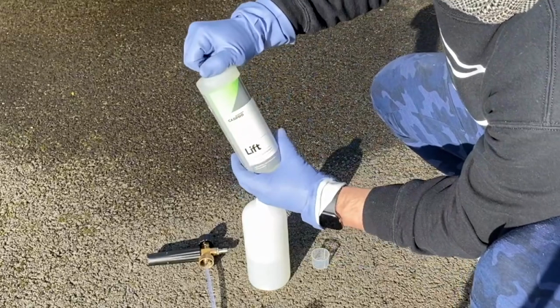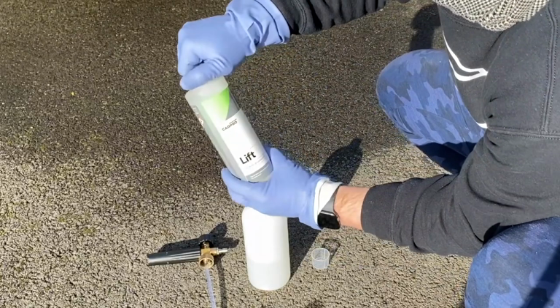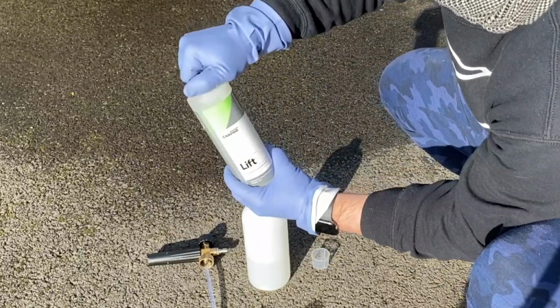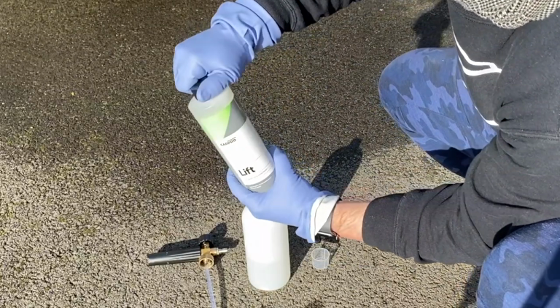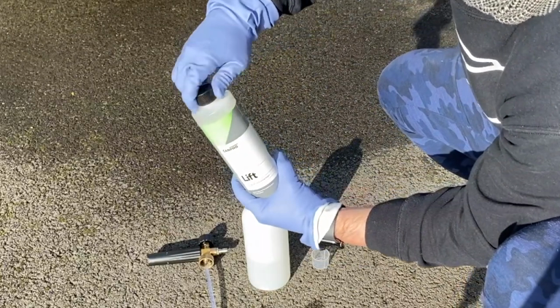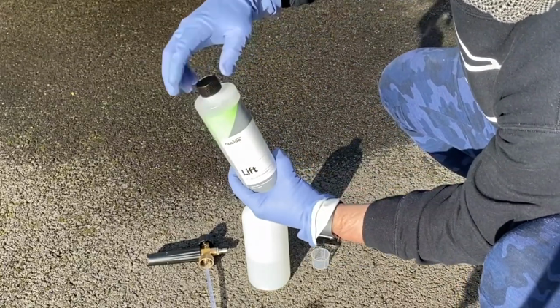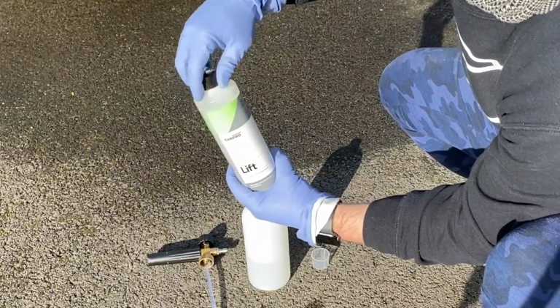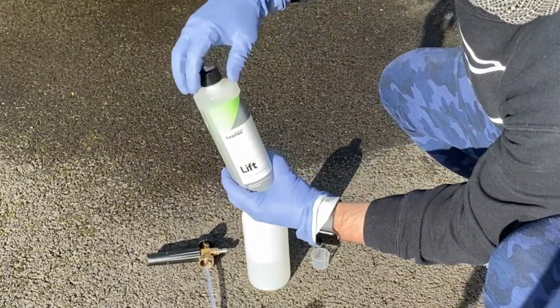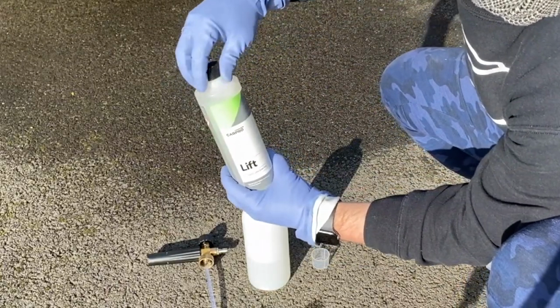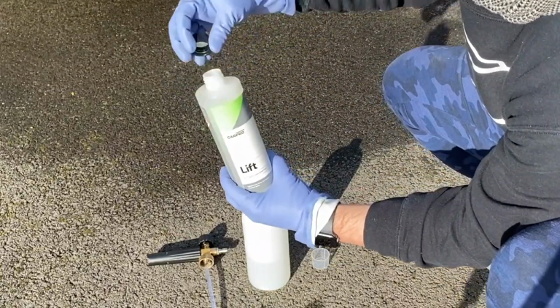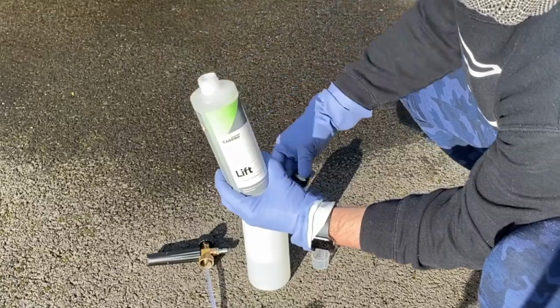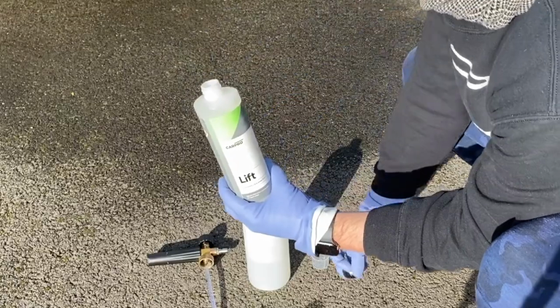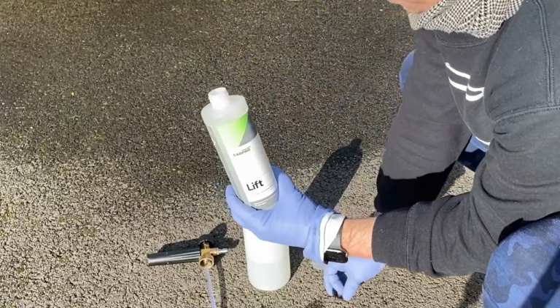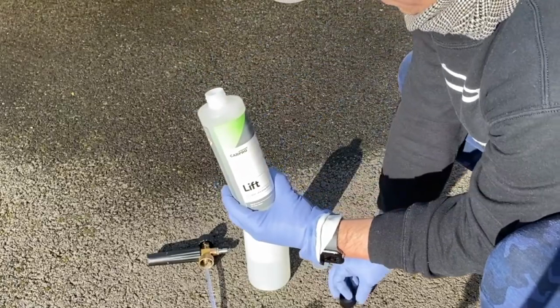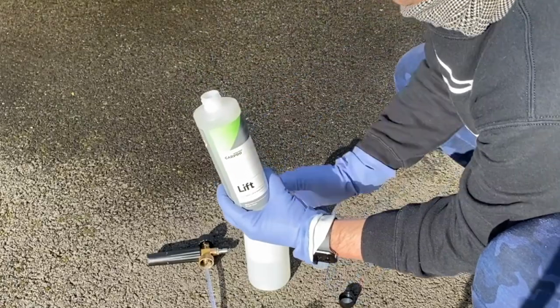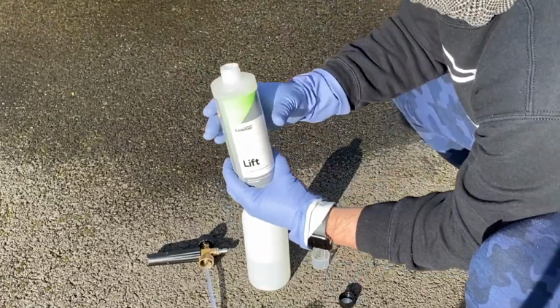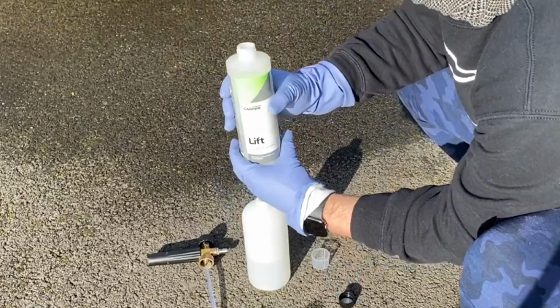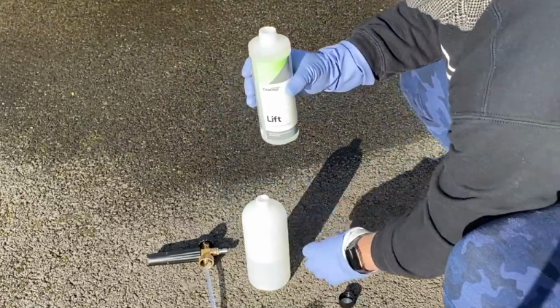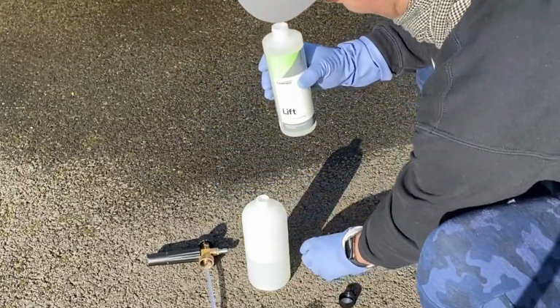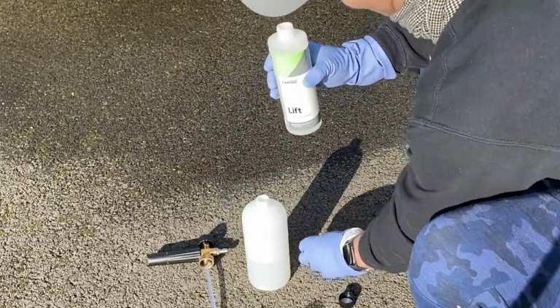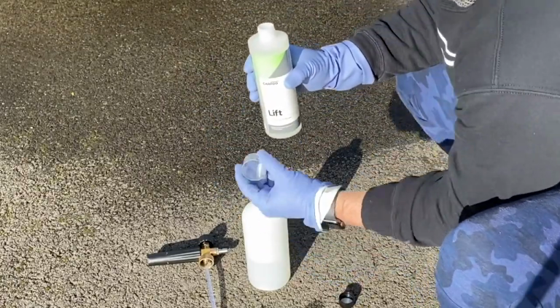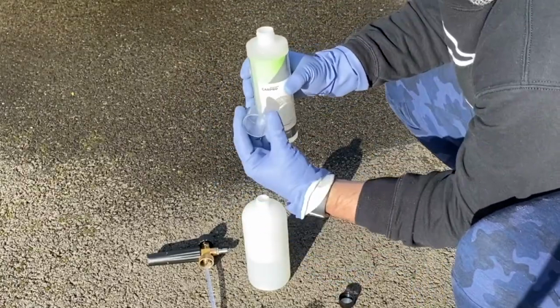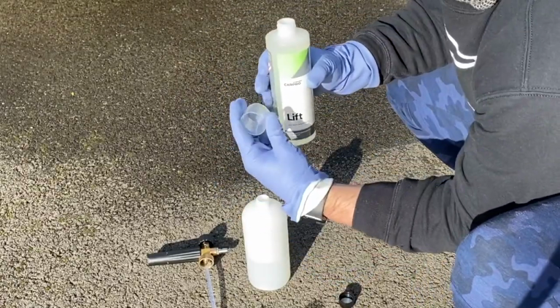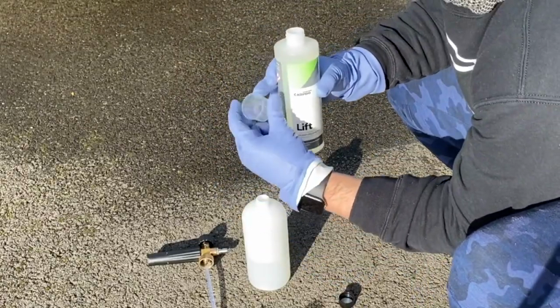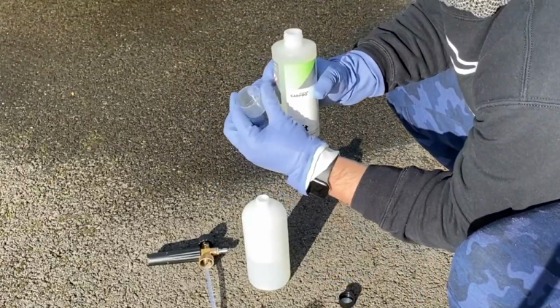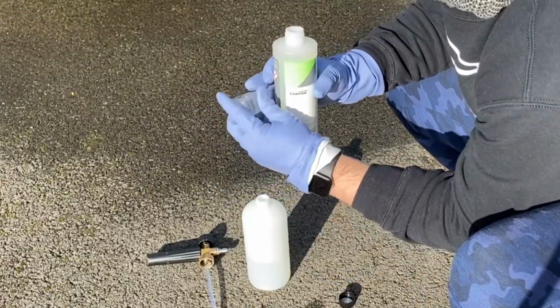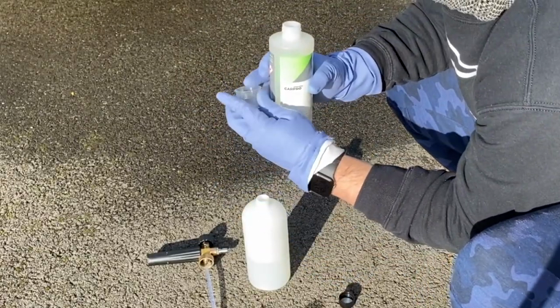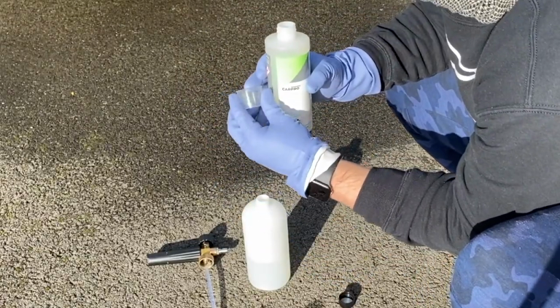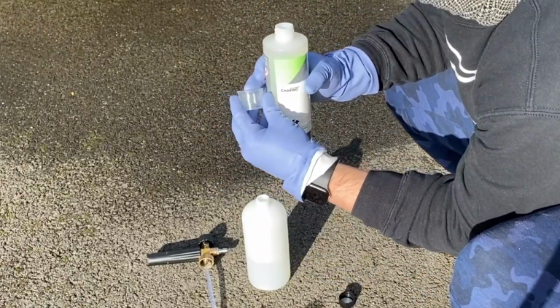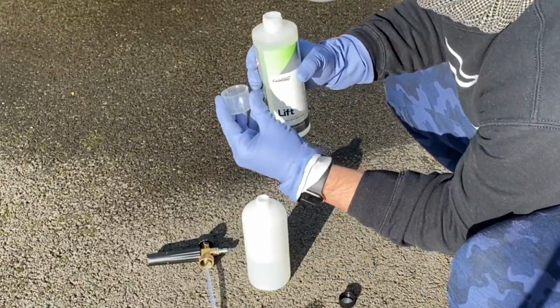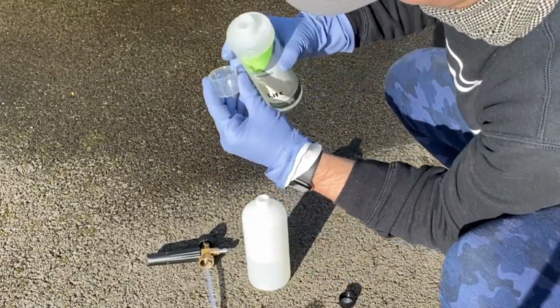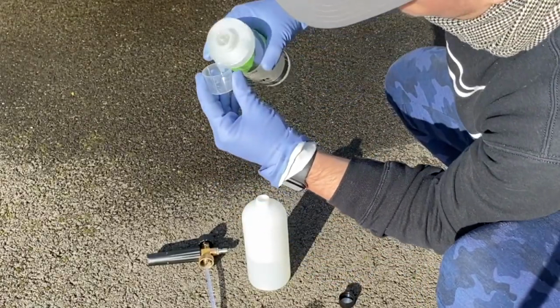In this case, I'm going to mix up one part Lift — 45ml — with 455ml of water in a snow foam lance.